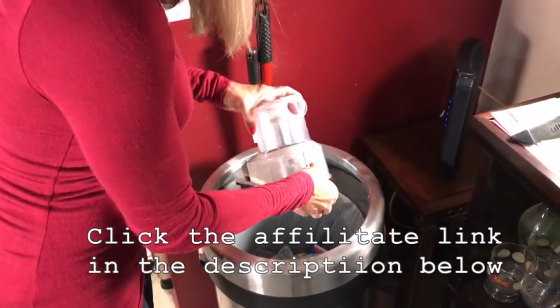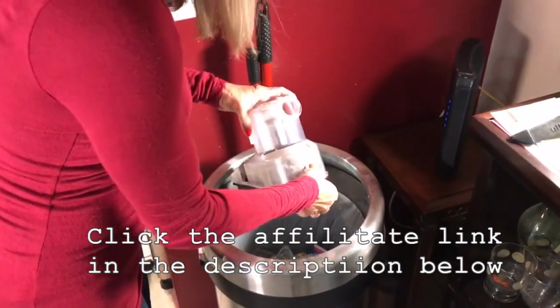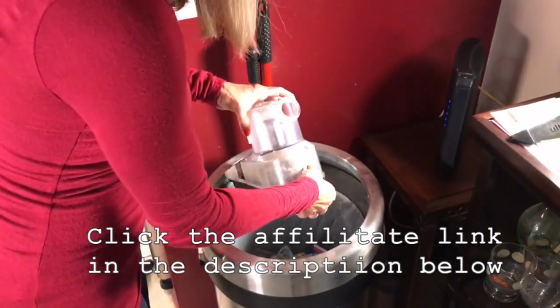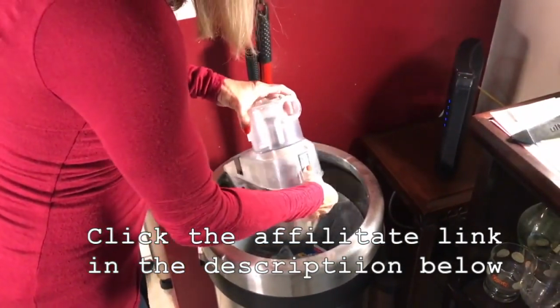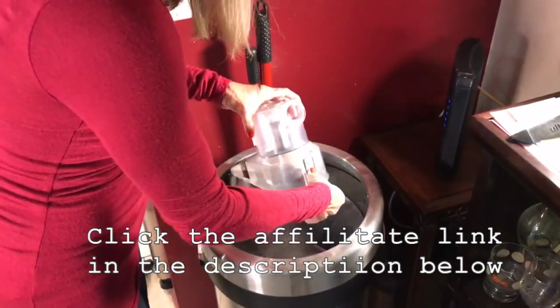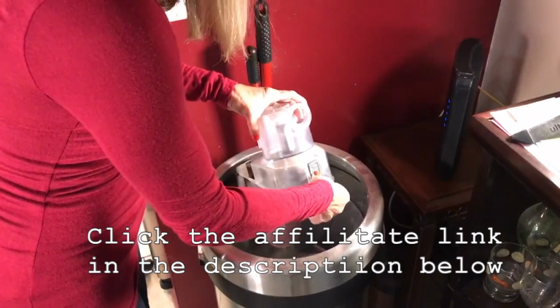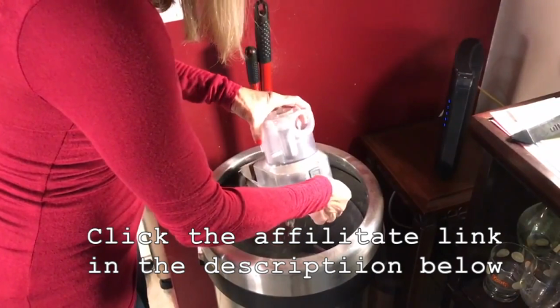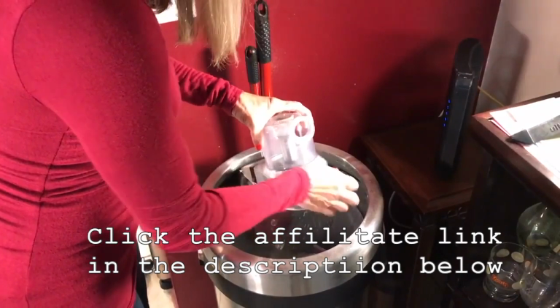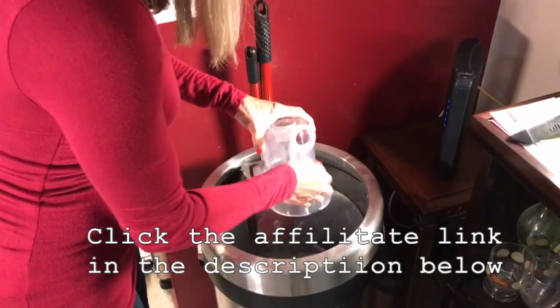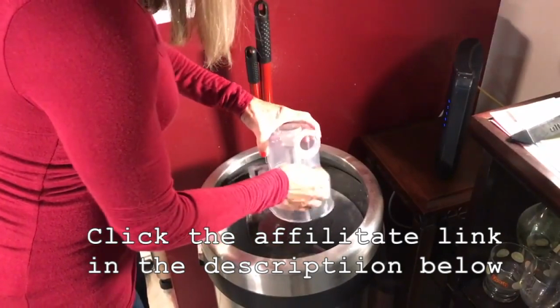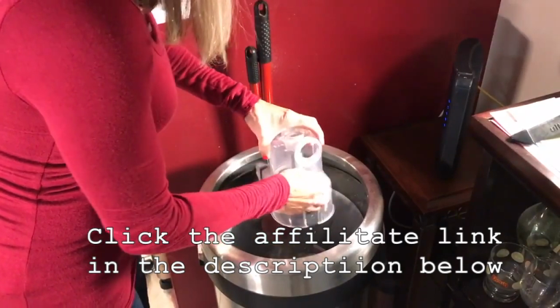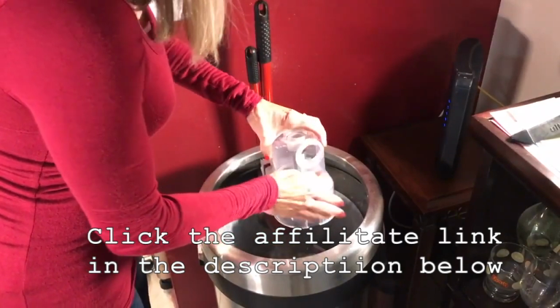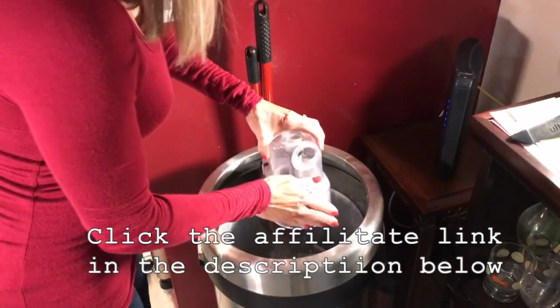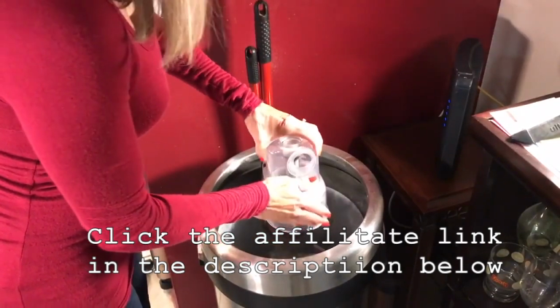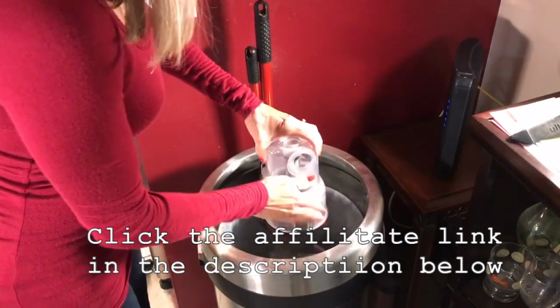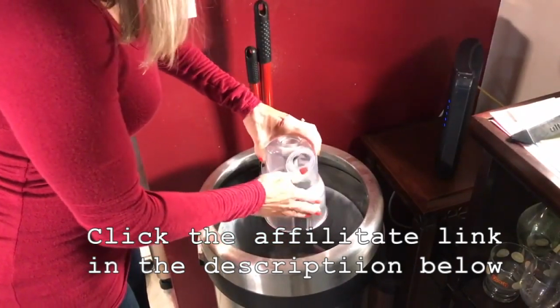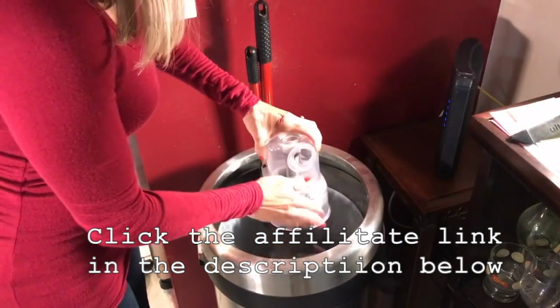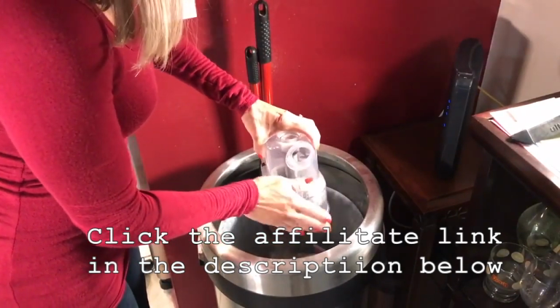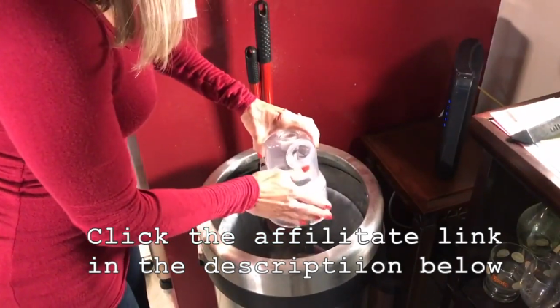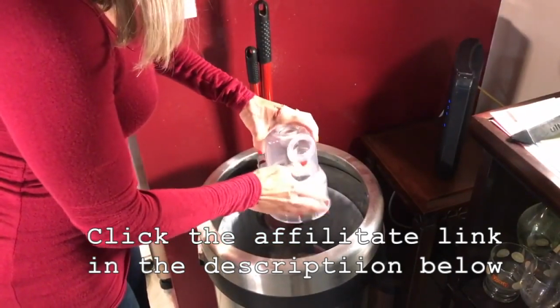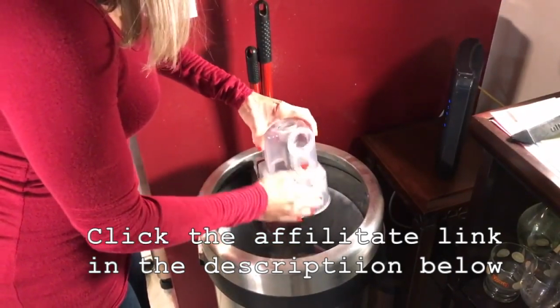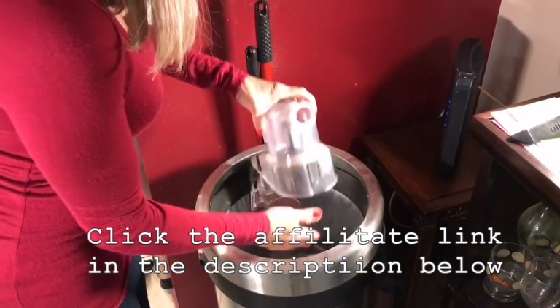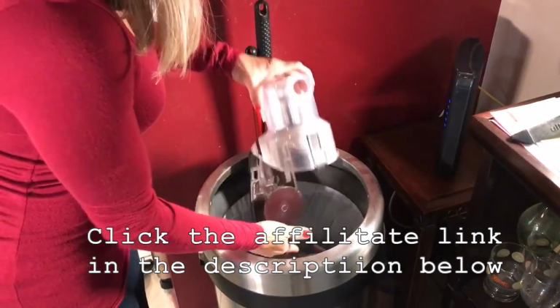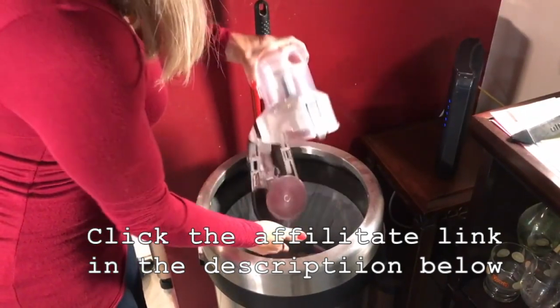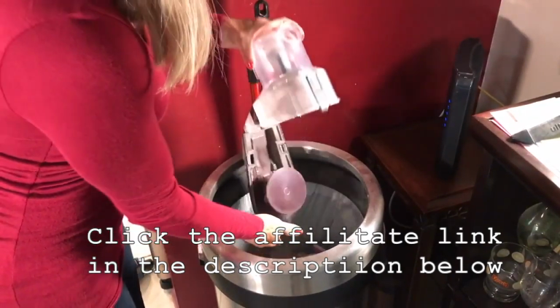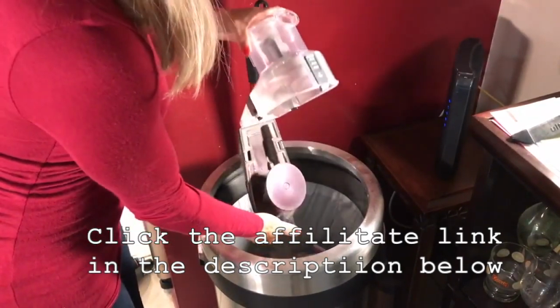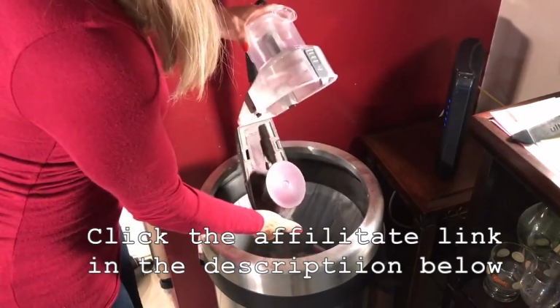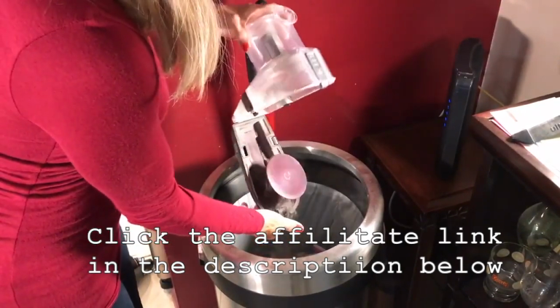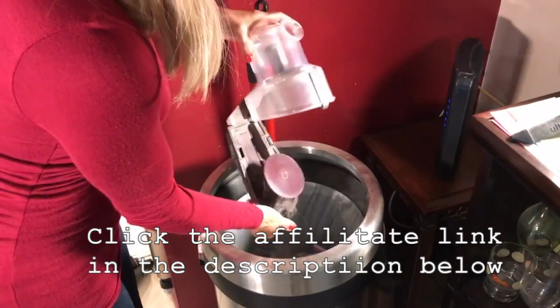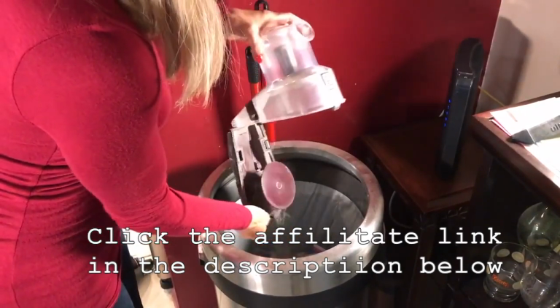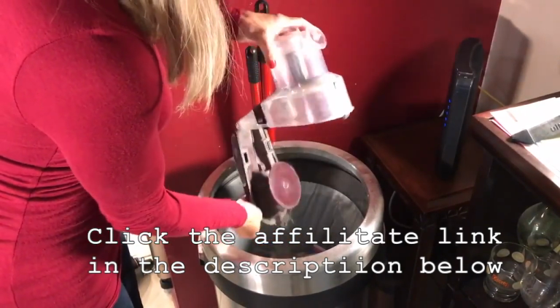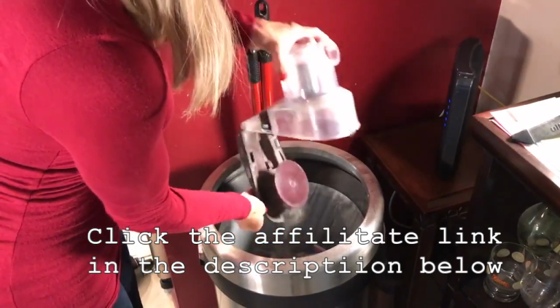Get this Shark on Amazon by clicking on the affiliate link in the description.